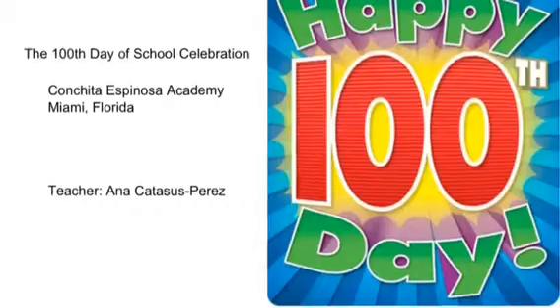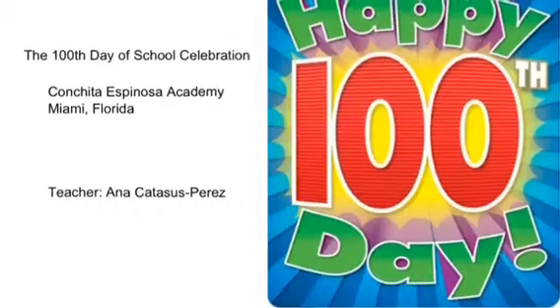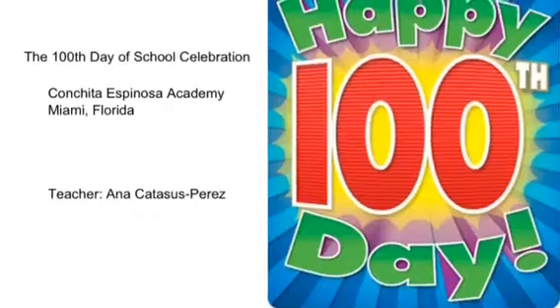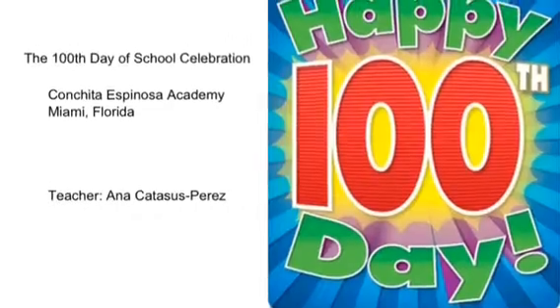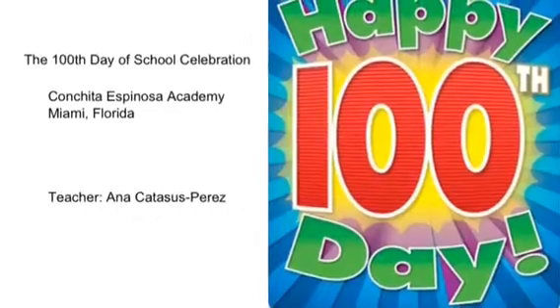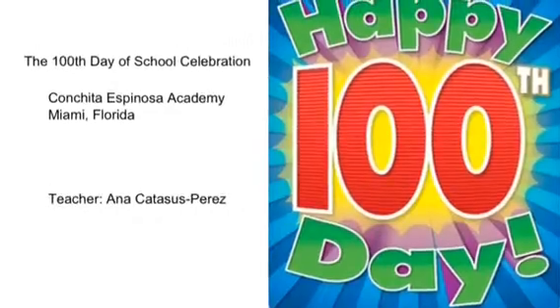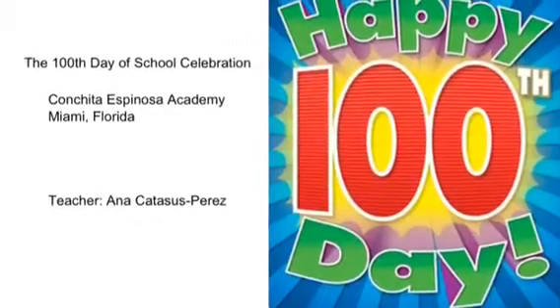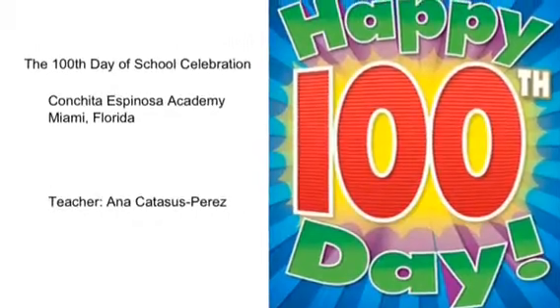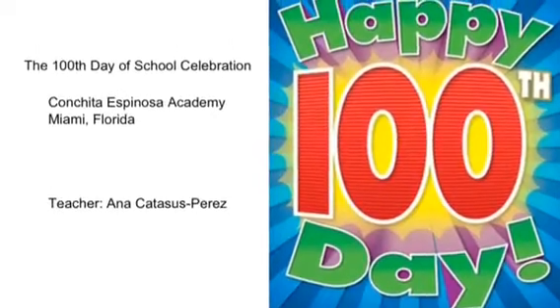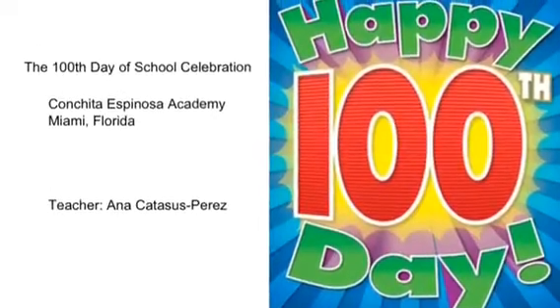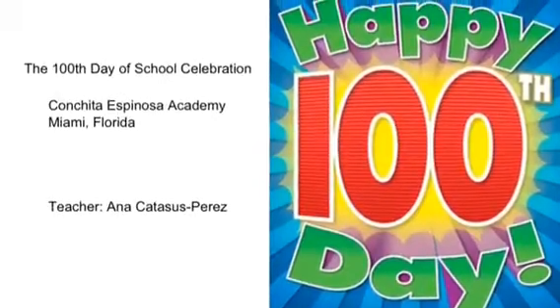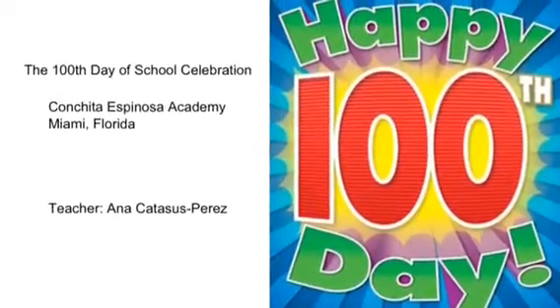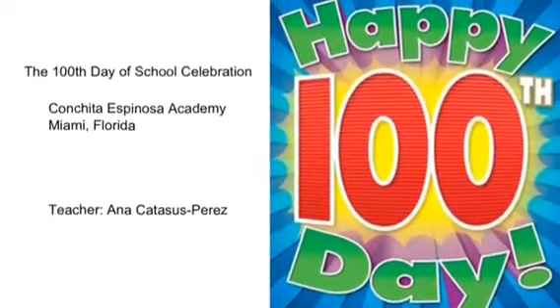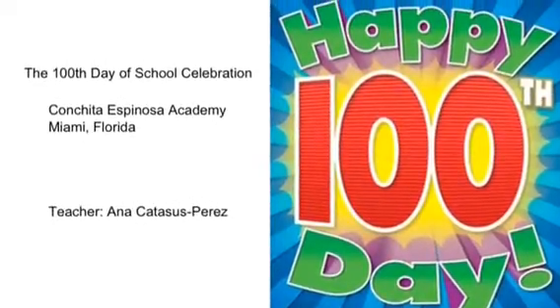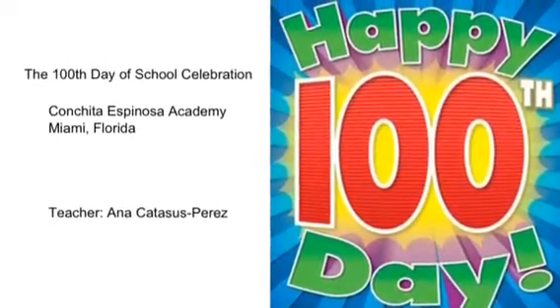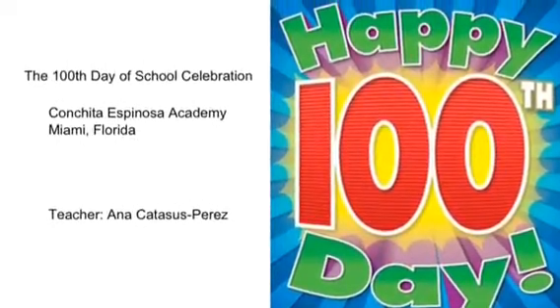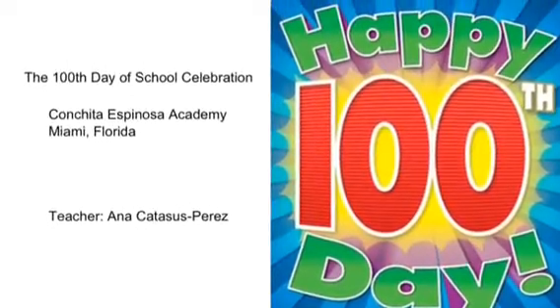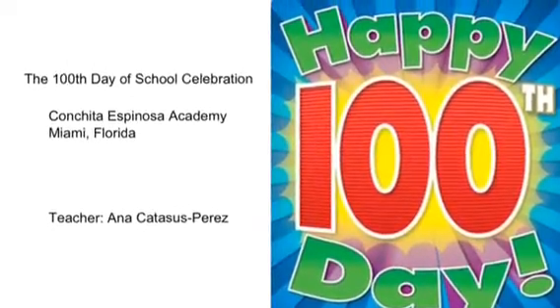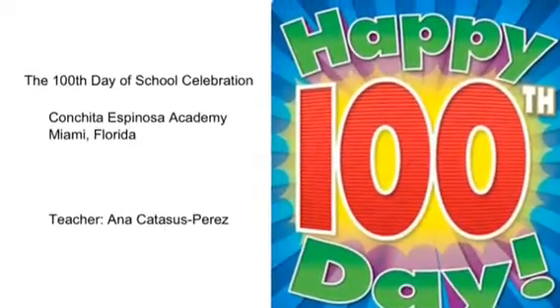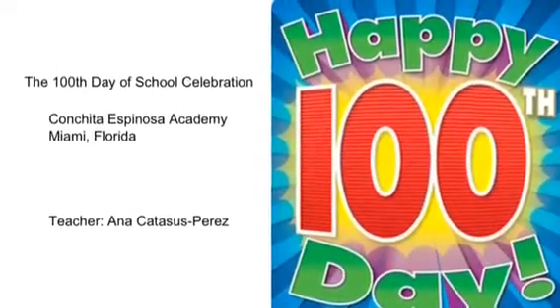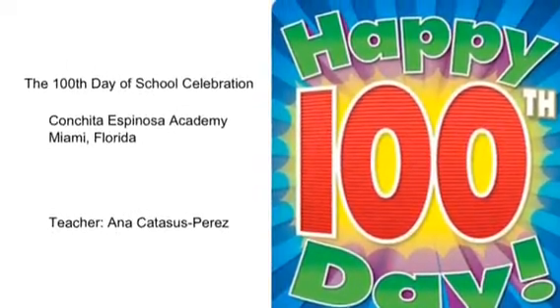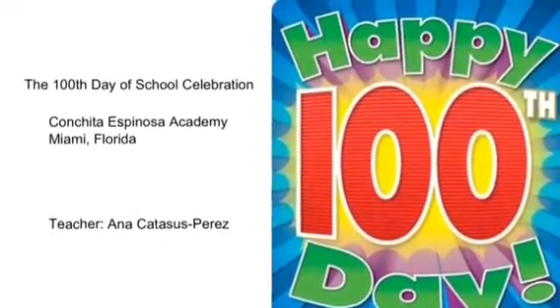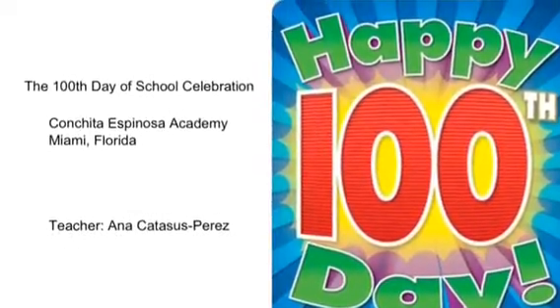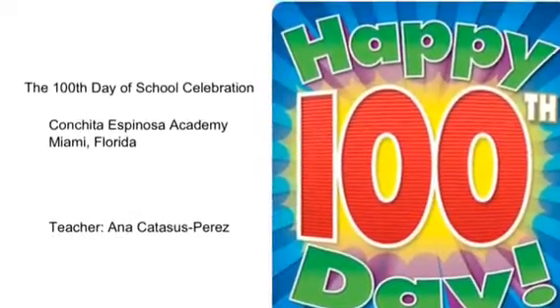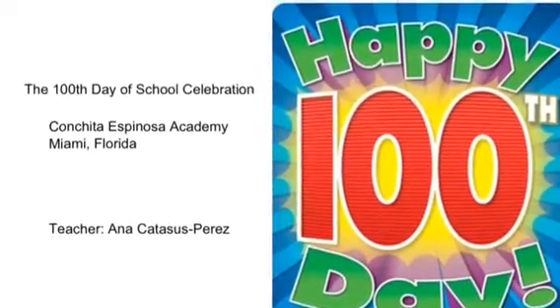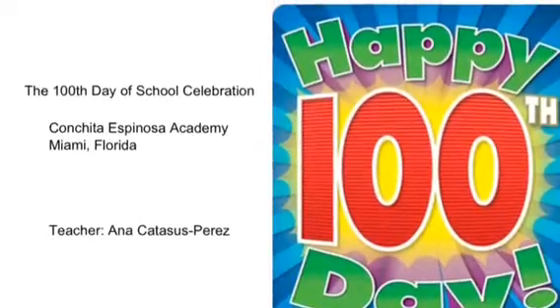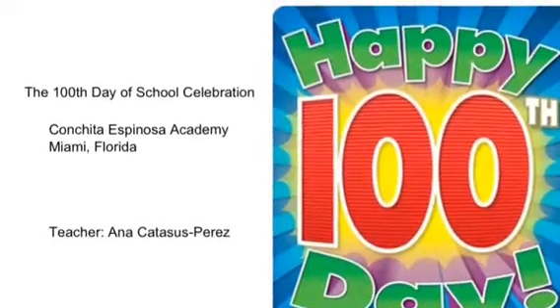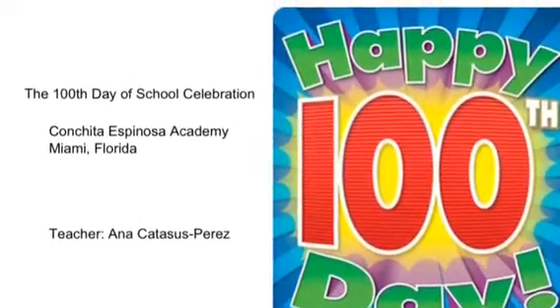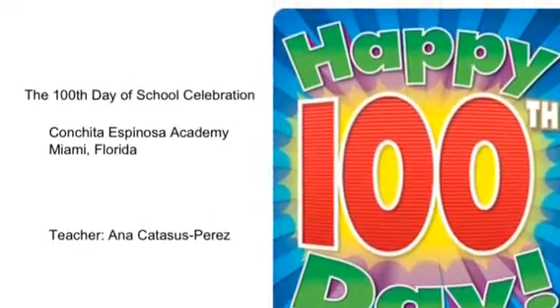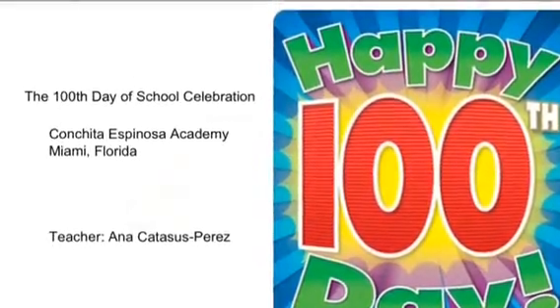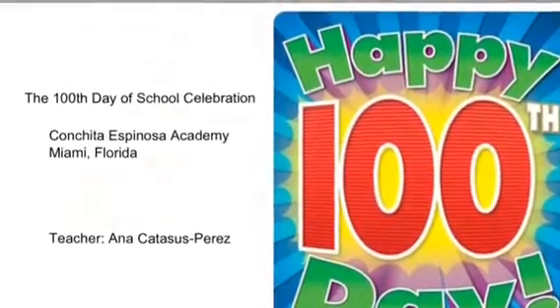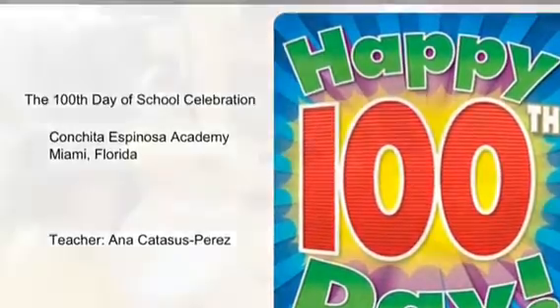The 100th Day of School Celebration, Conchita Espinosa Academy, Miami, Florida.